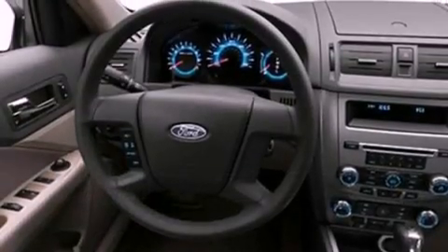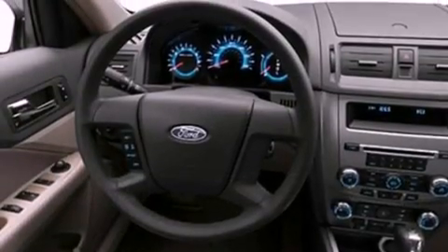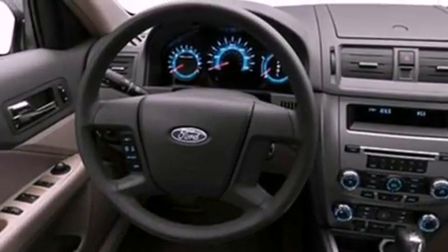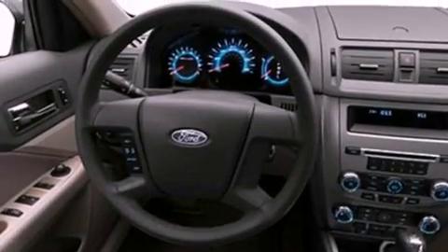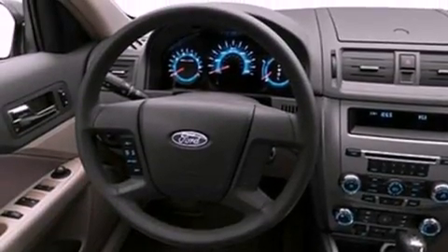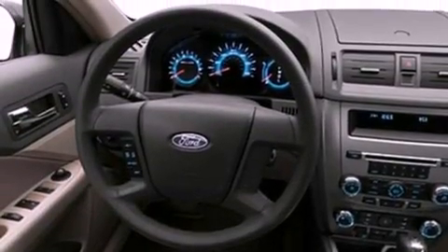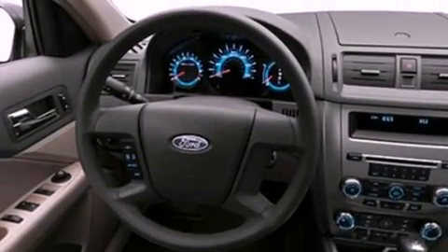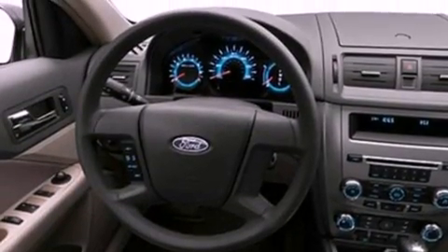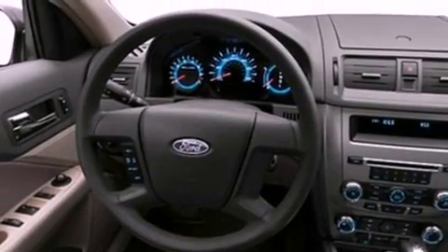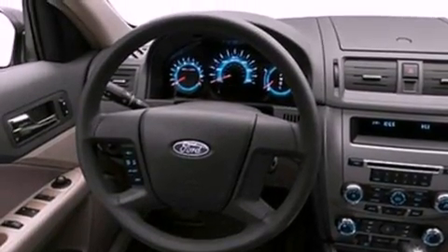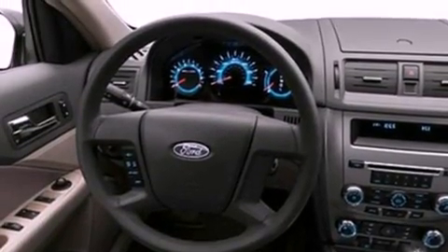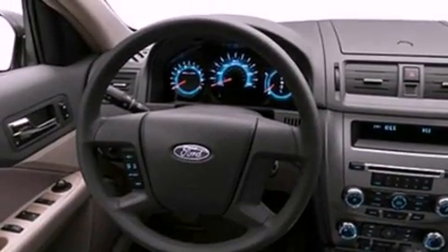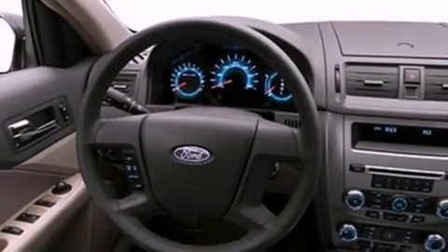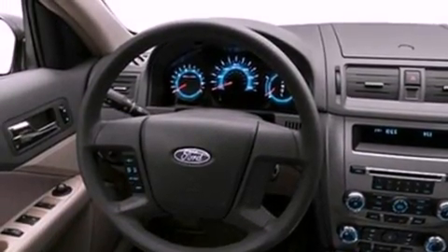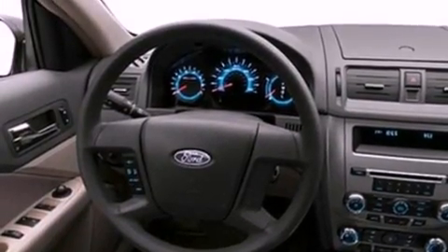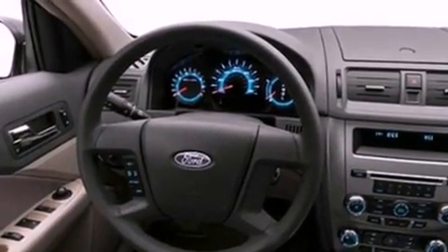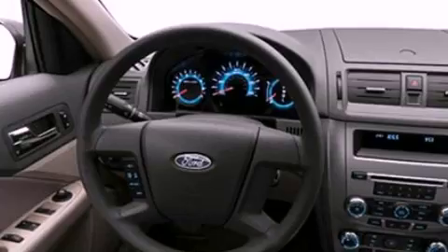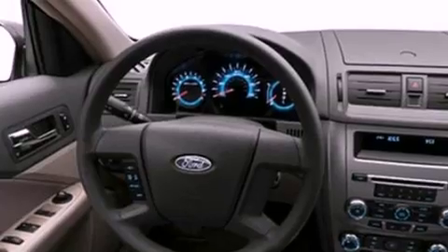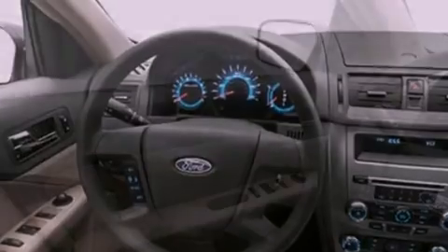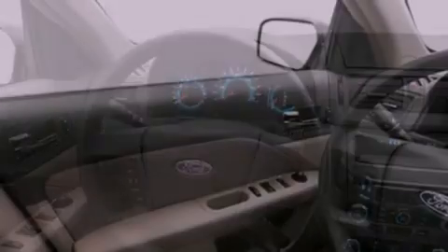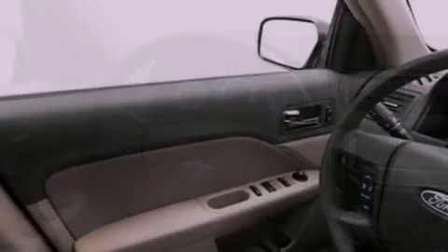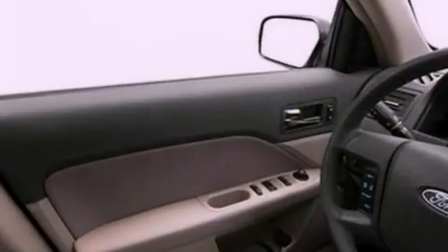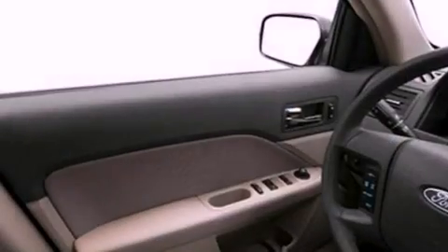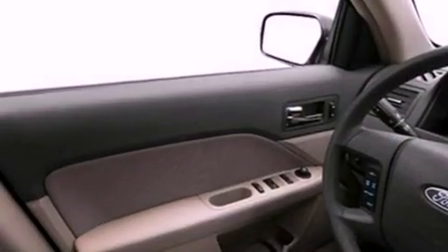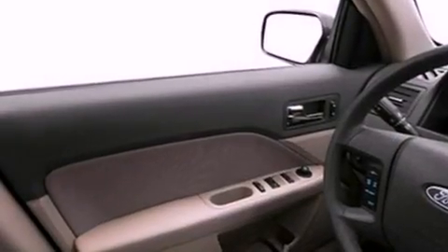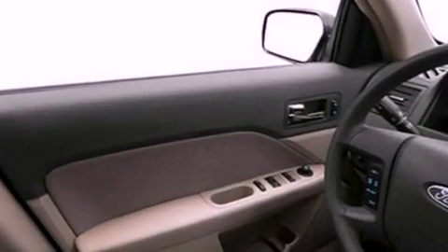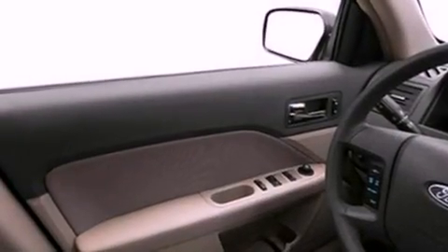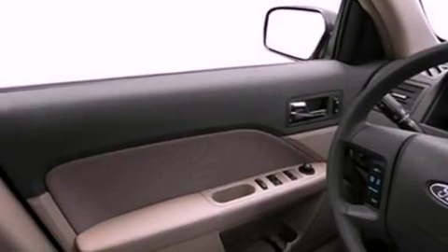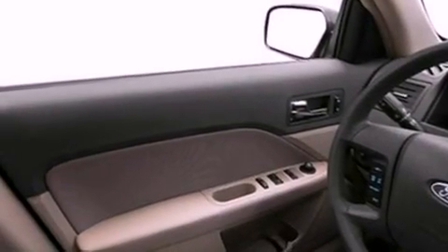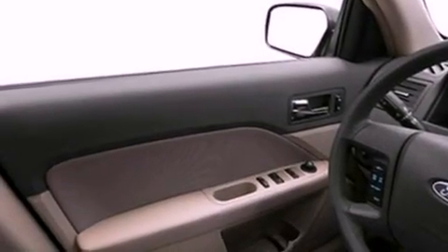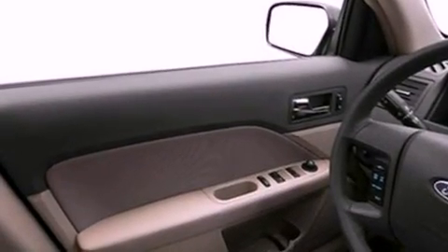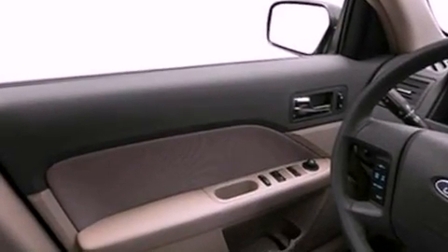Also included are a chrome grille, an anti-lock braking system, full power accessories, and an auxiliary power outlet.